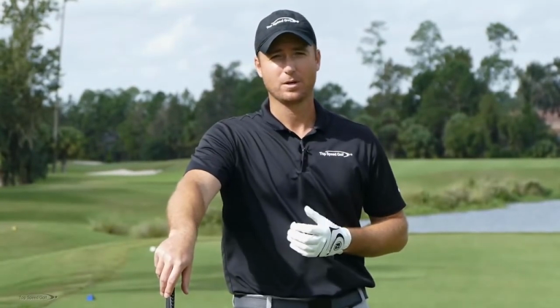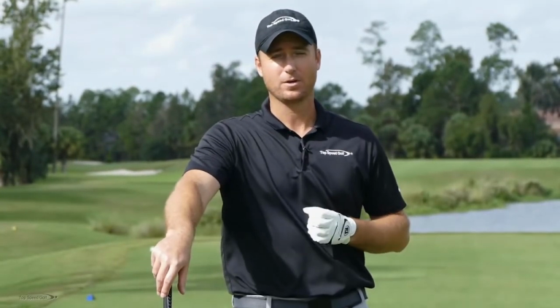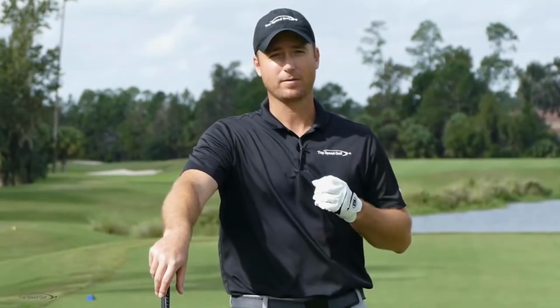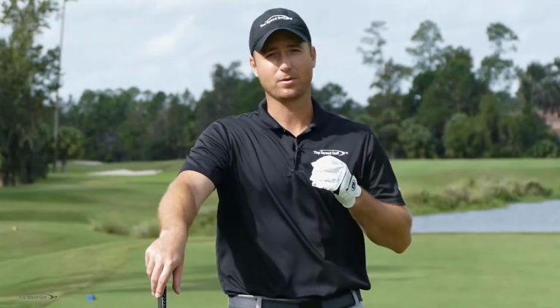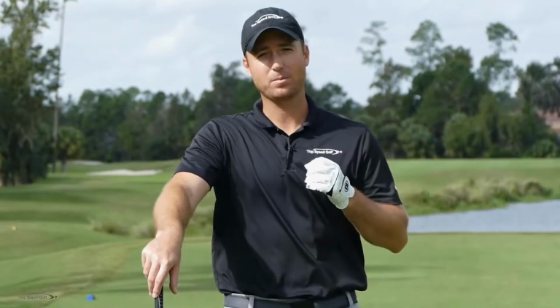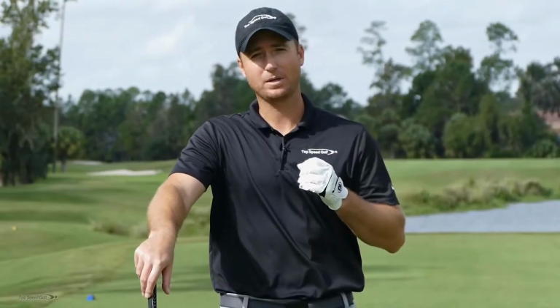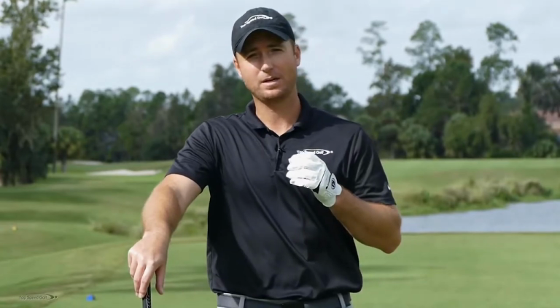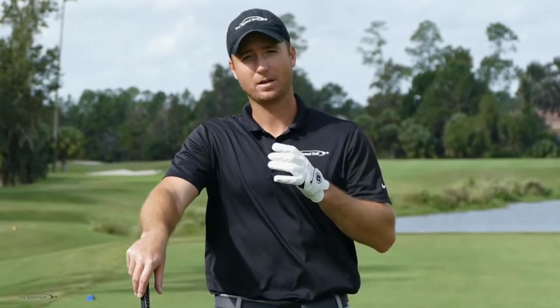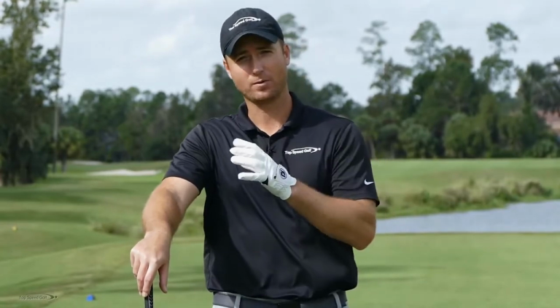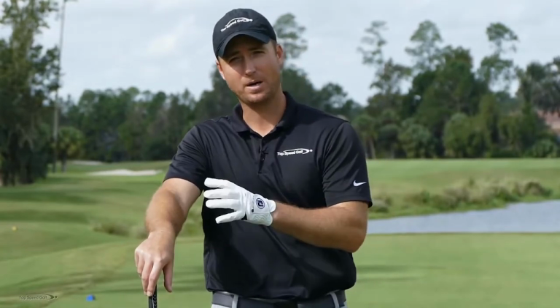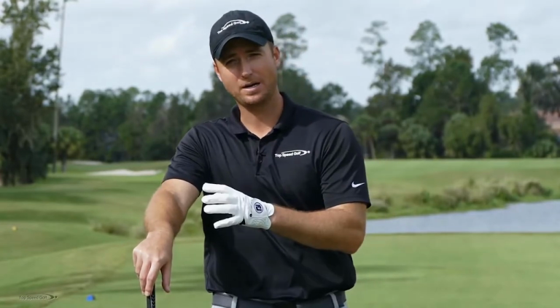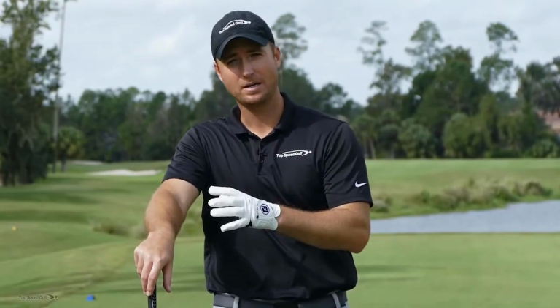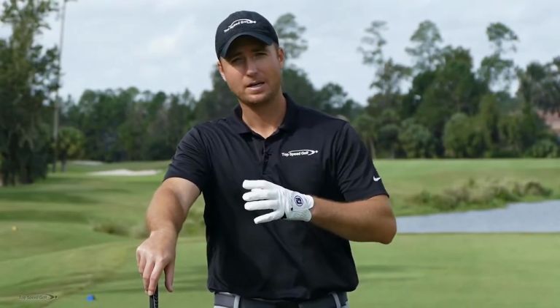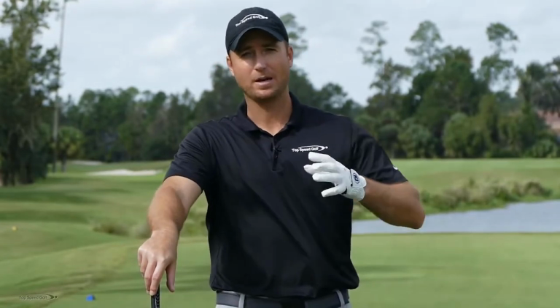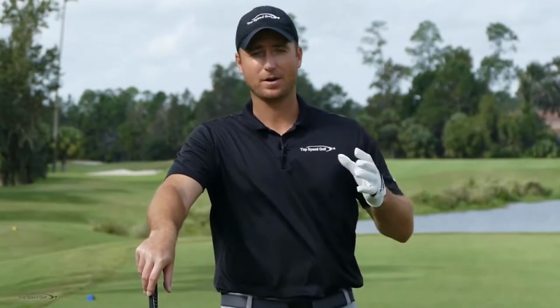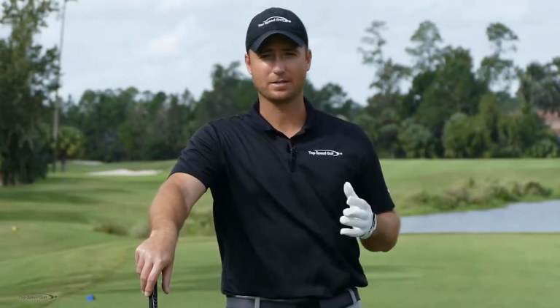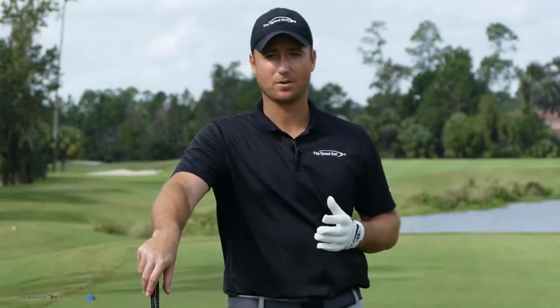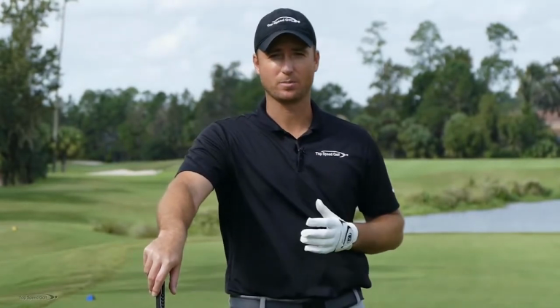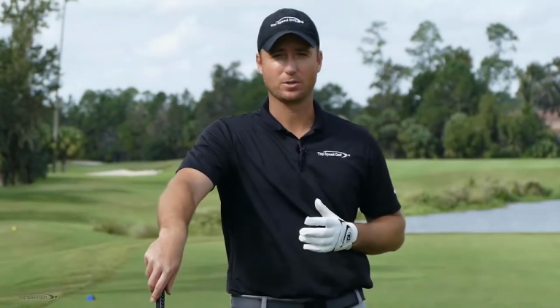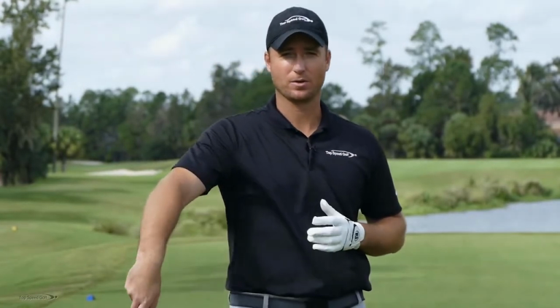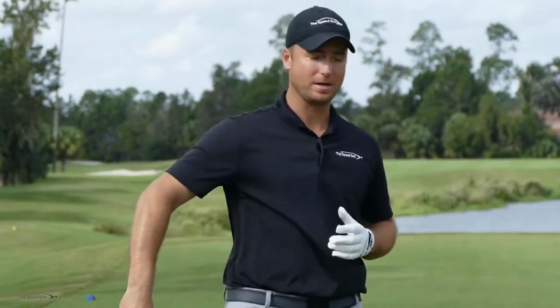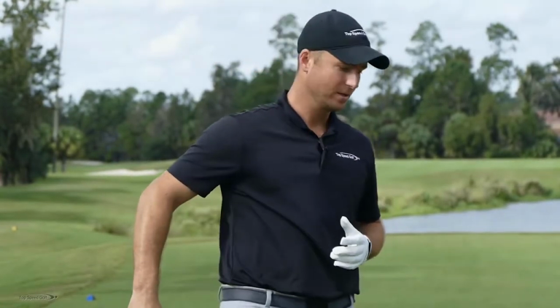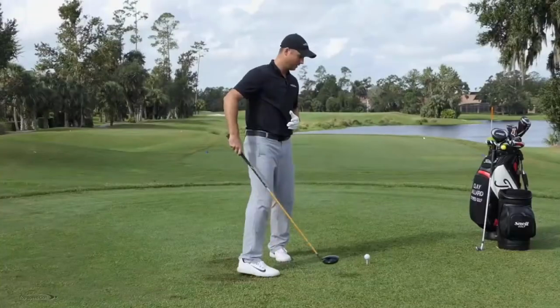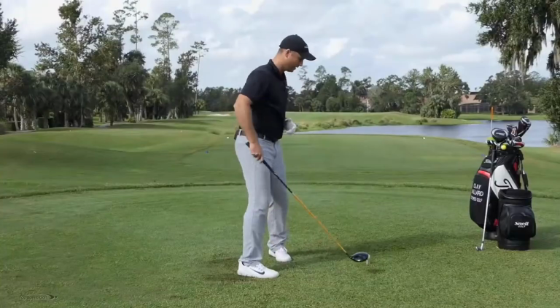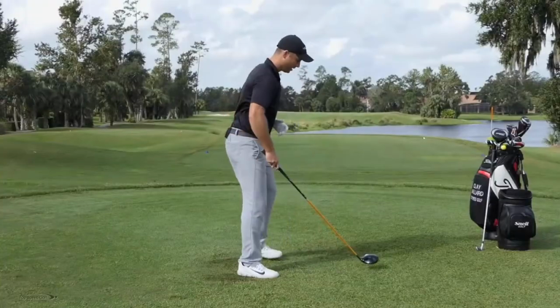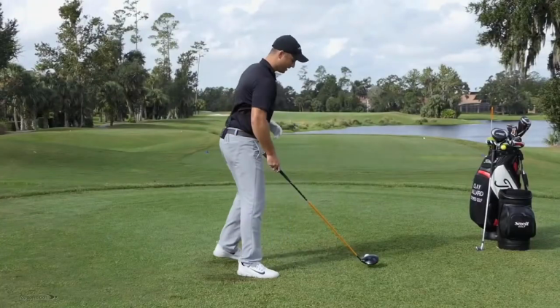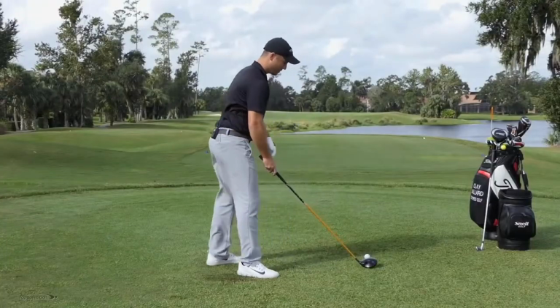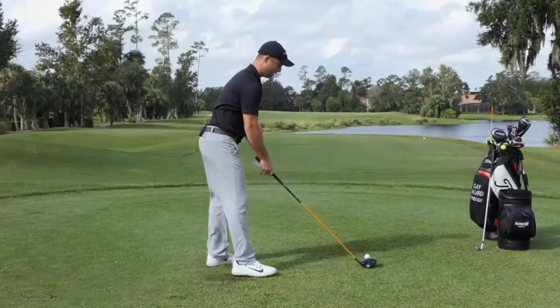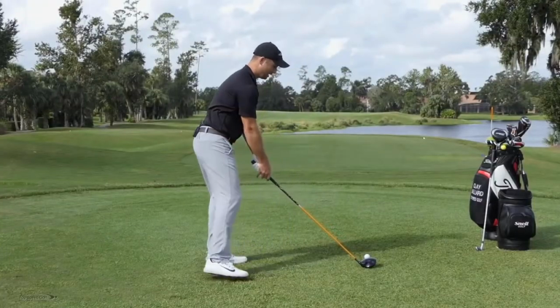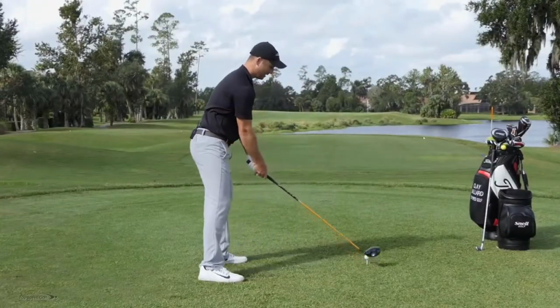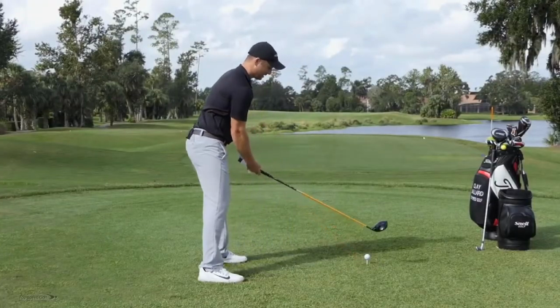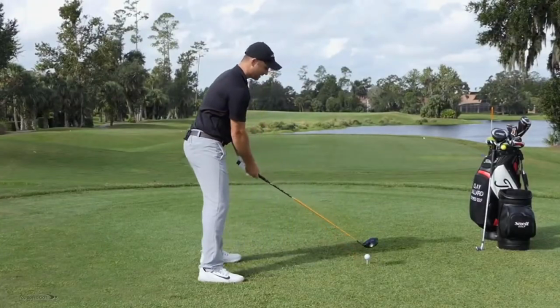Follow those key steps and you're going to get the perfect feeling distance from the golf ball, with a great blend of your body and your hands and arms to create good club head speed and distance.